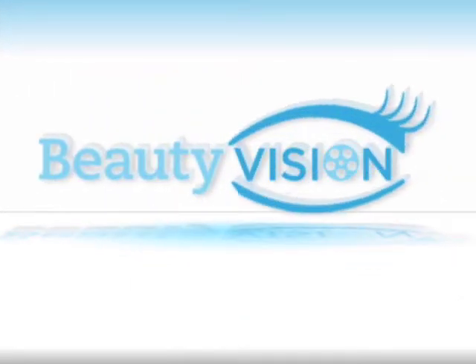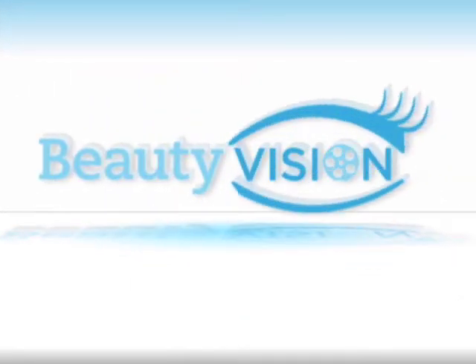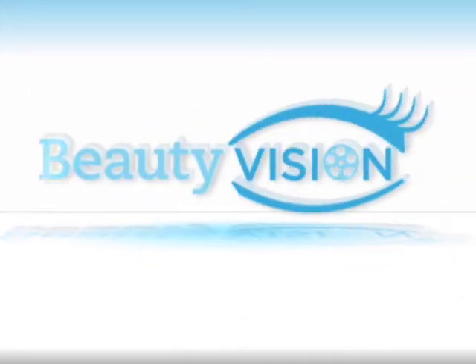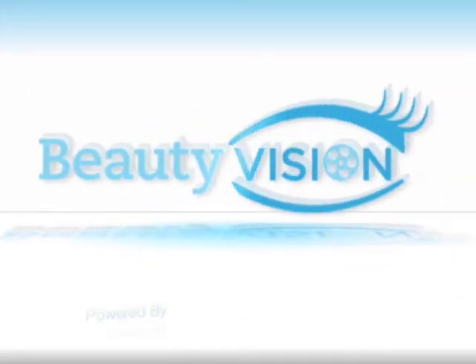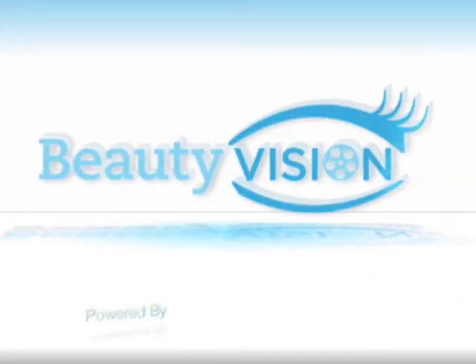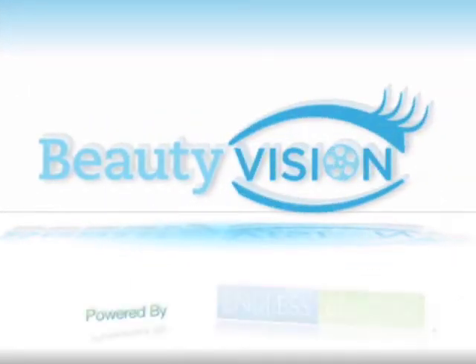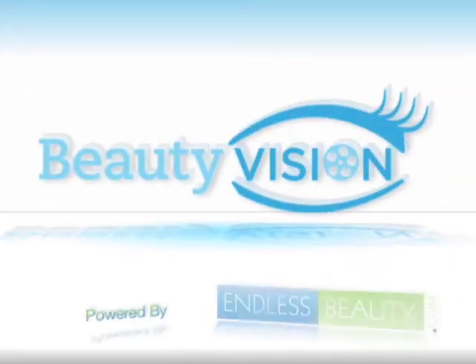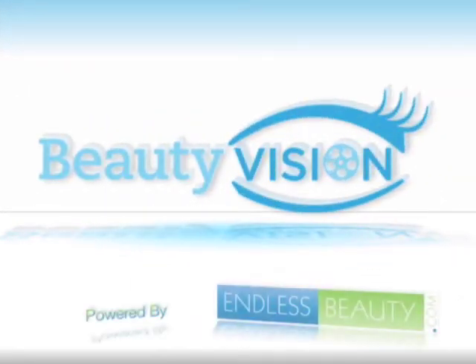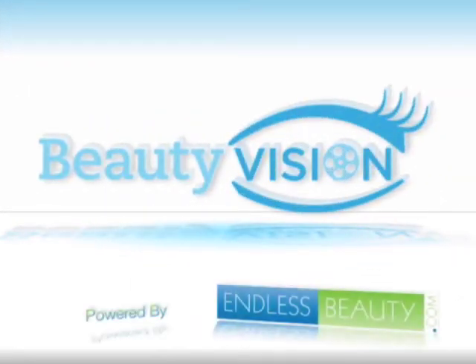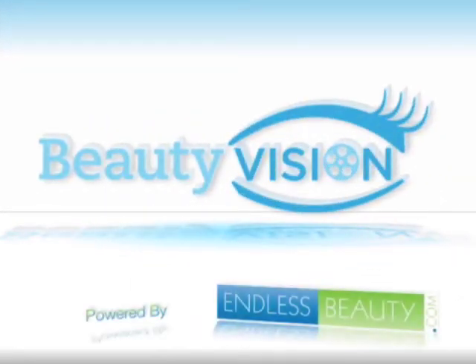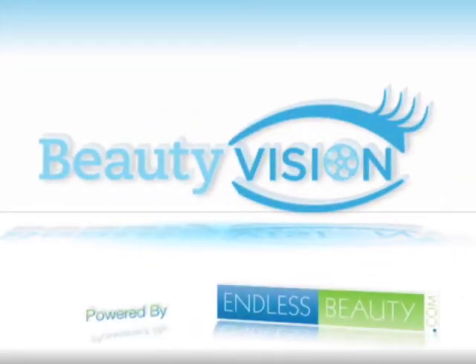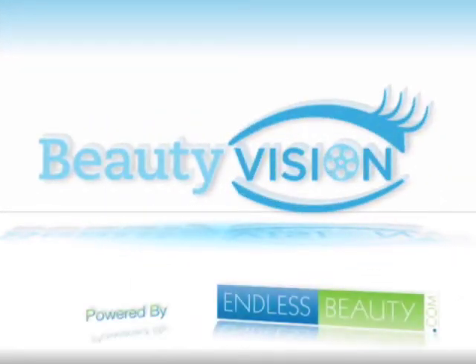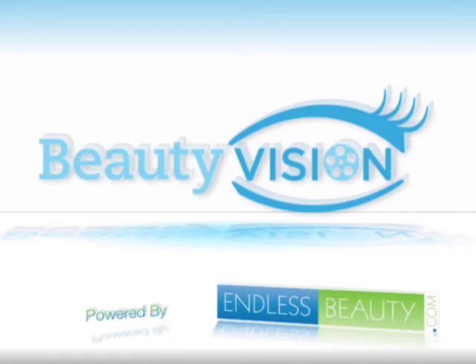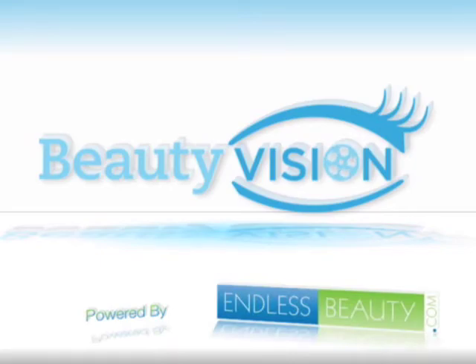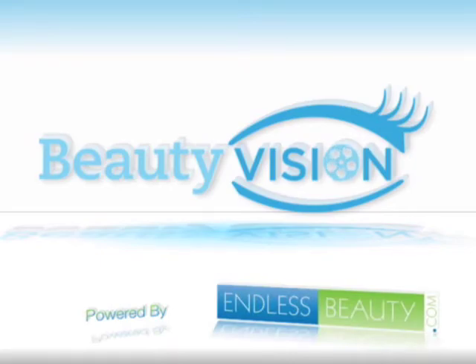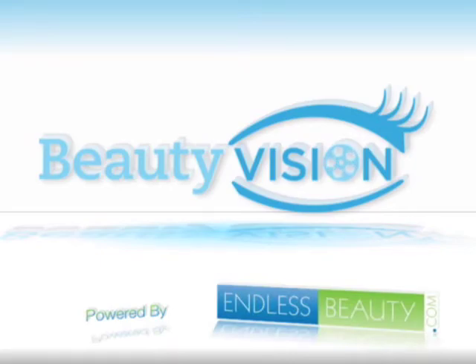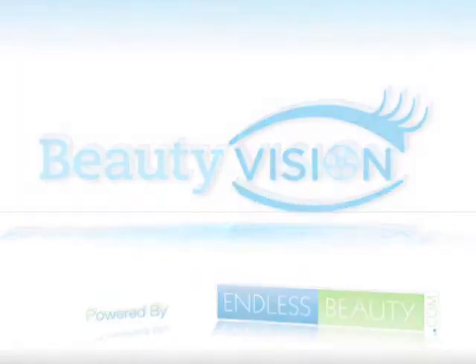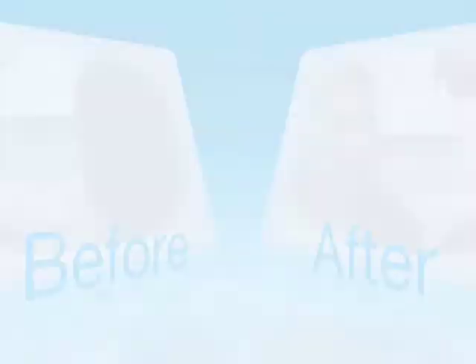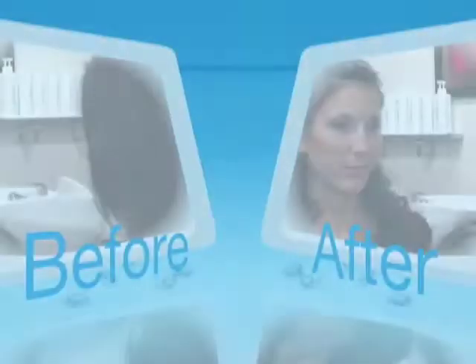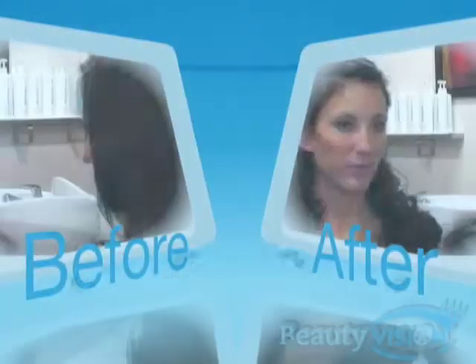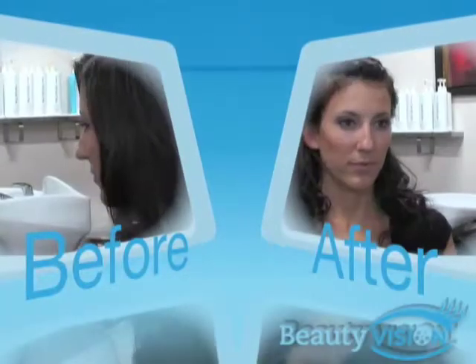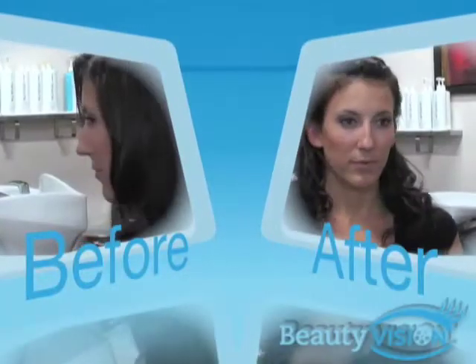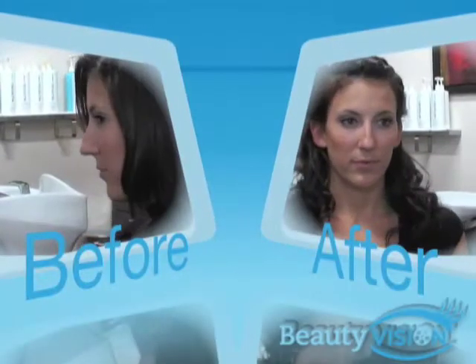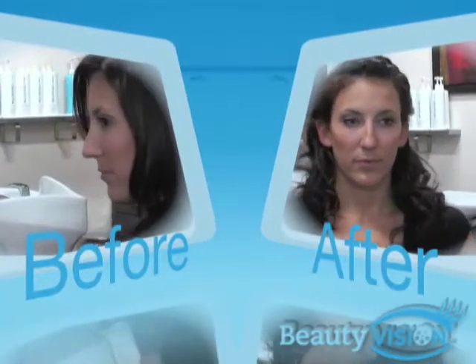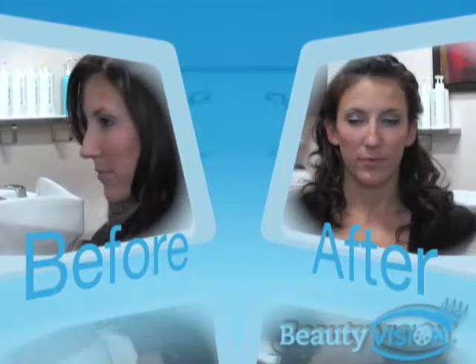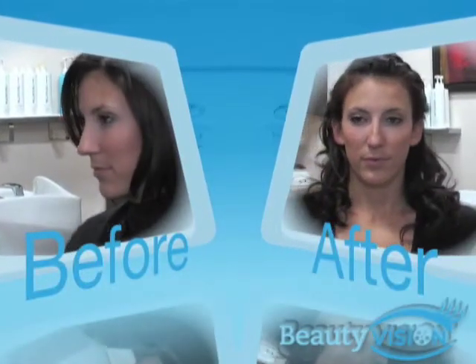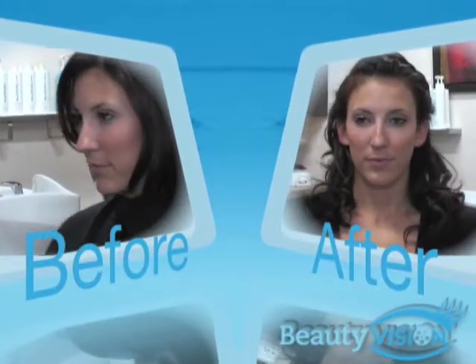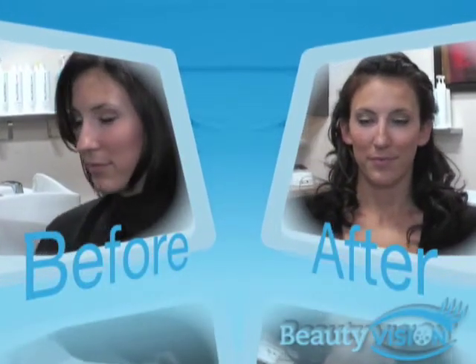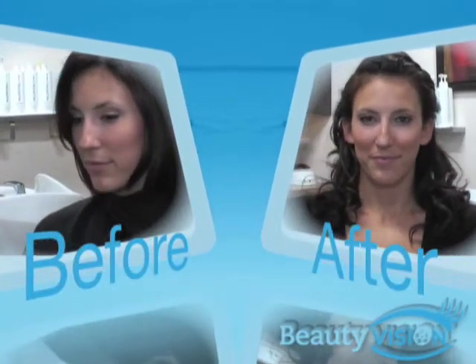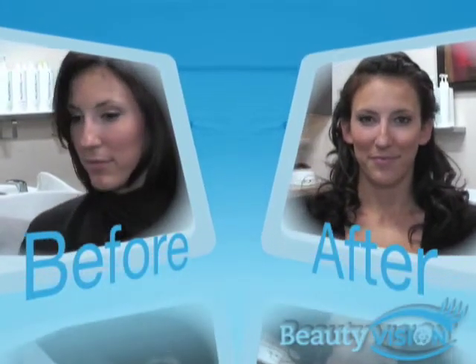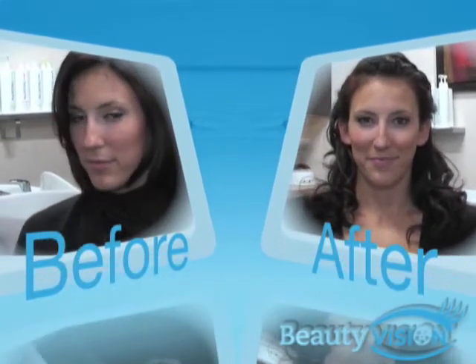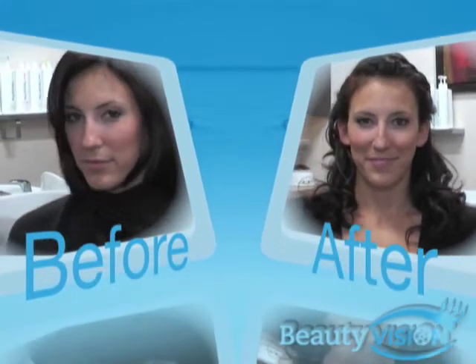Welcome to Beauty Vision powered by EndlessBeauty.com. Today I'm going to teach you how to do a side braid.